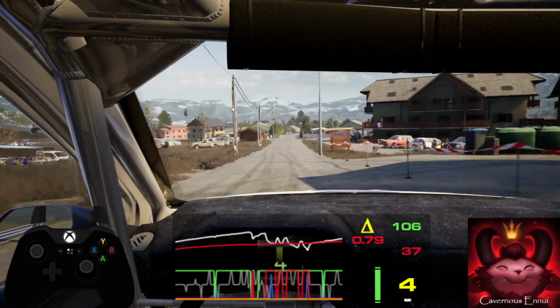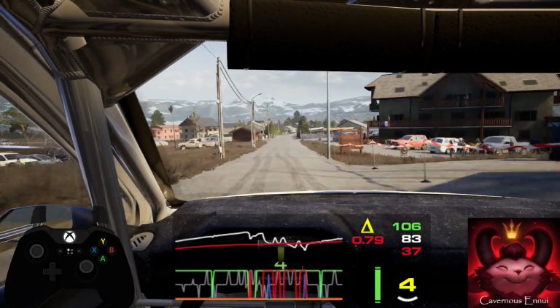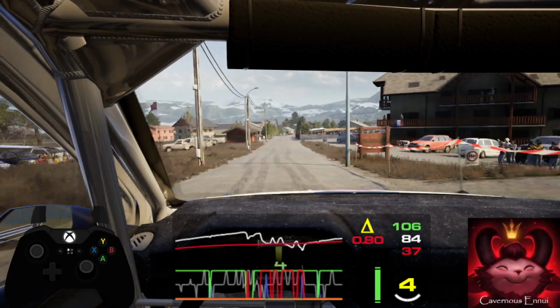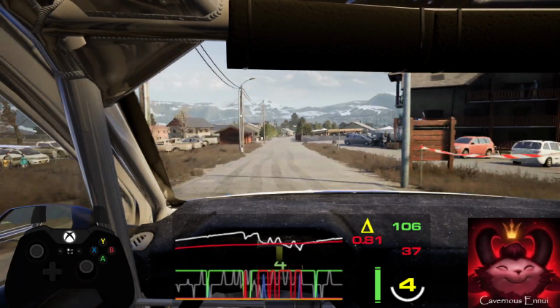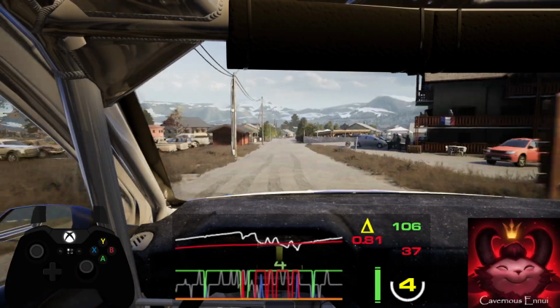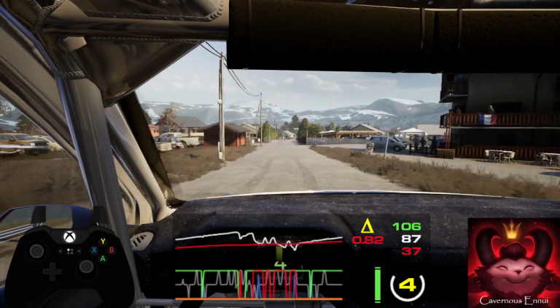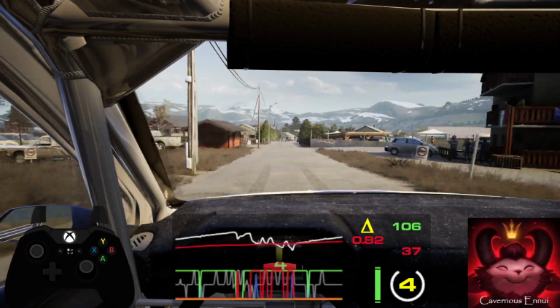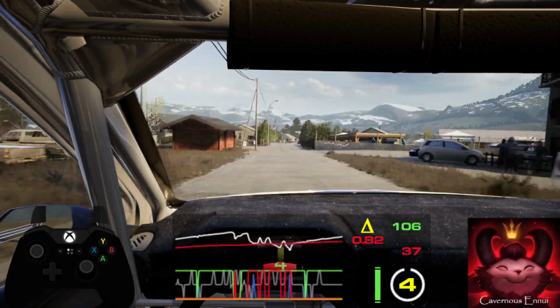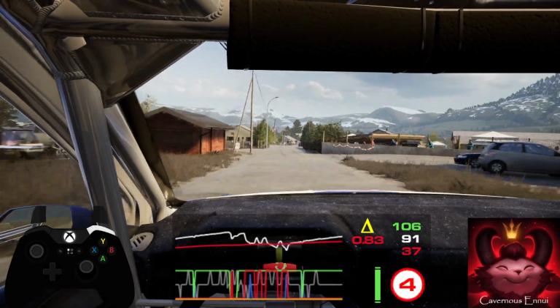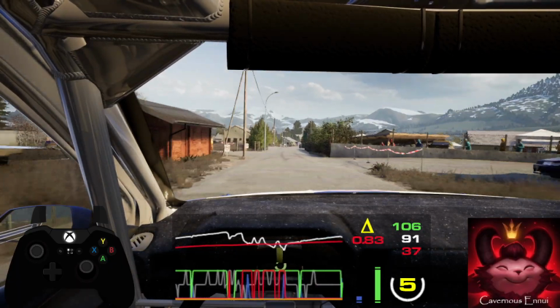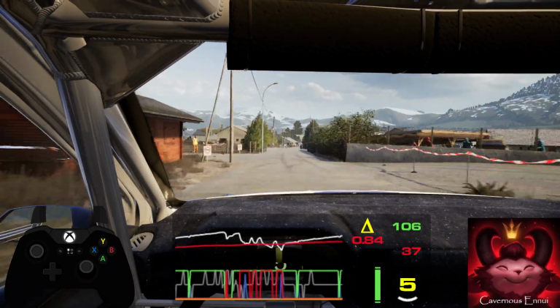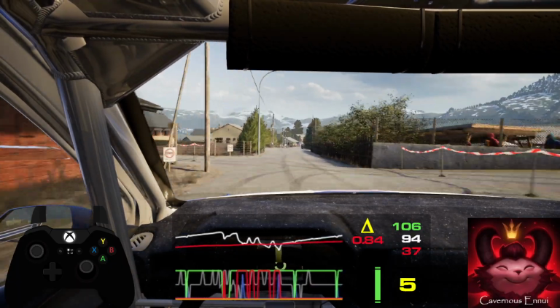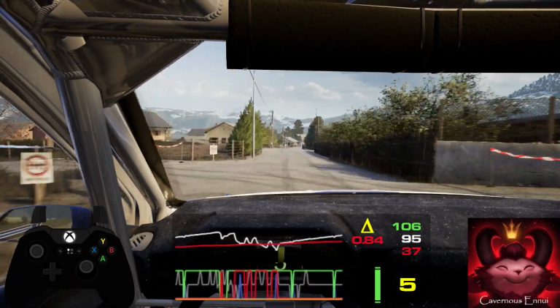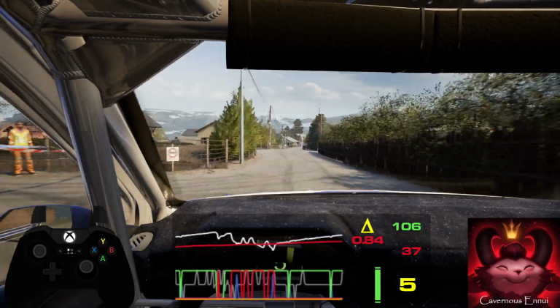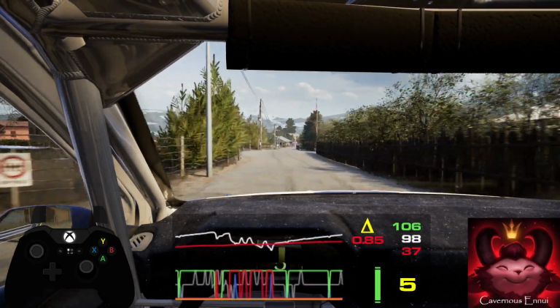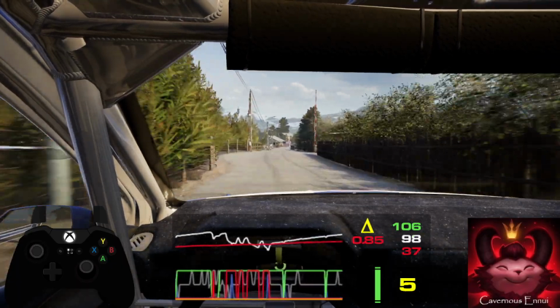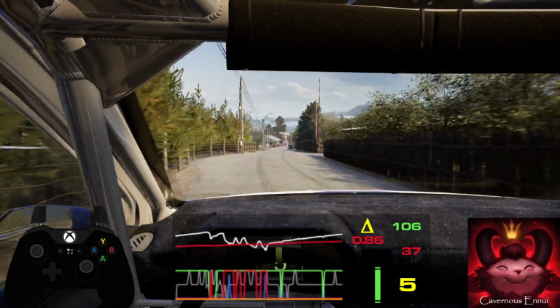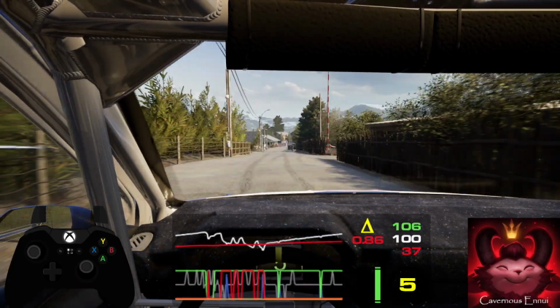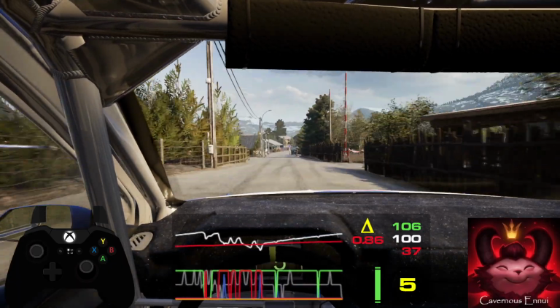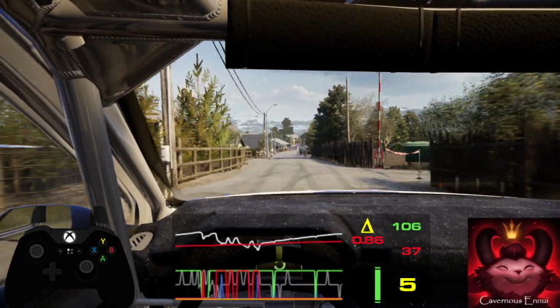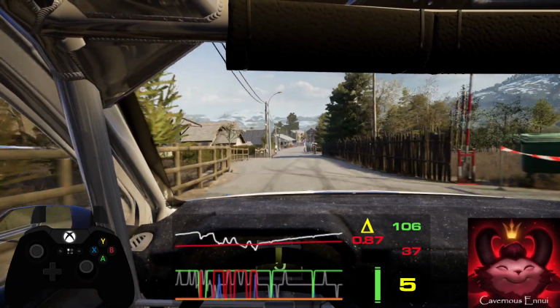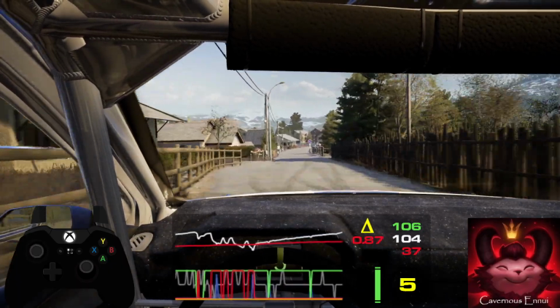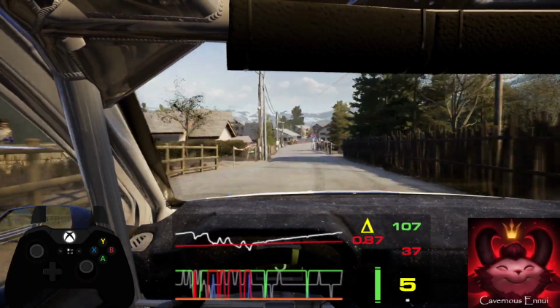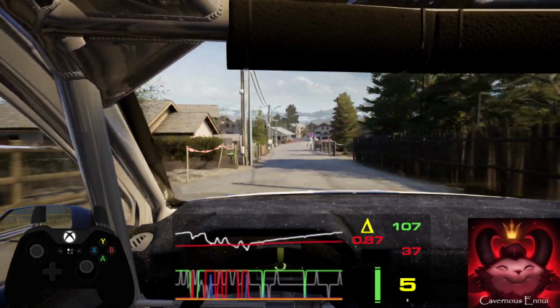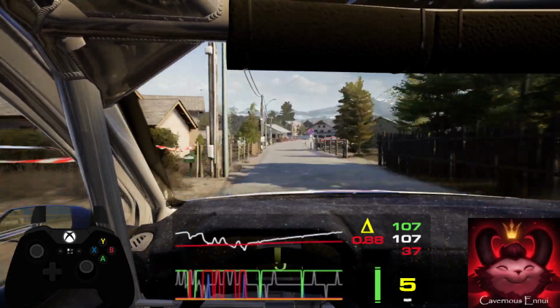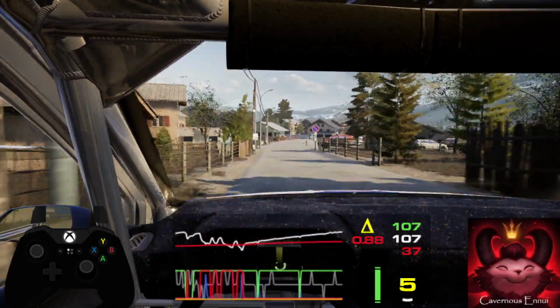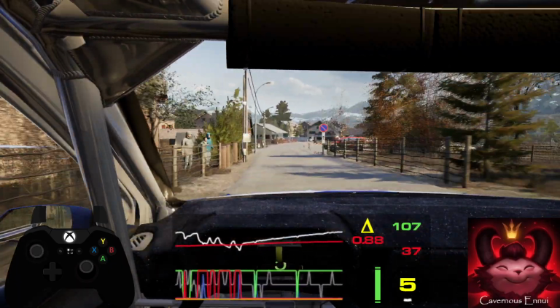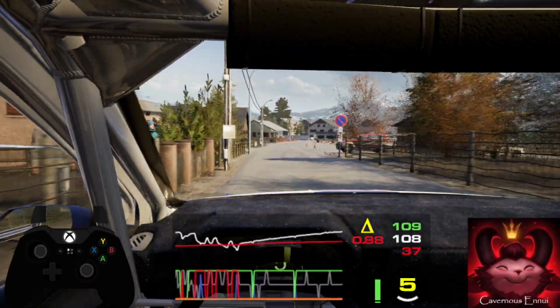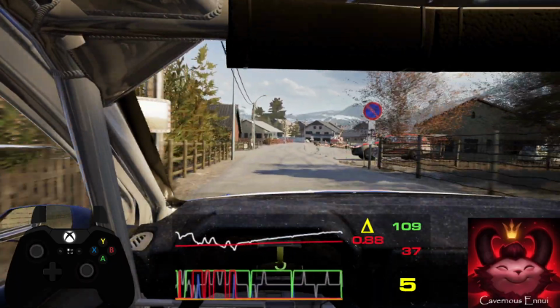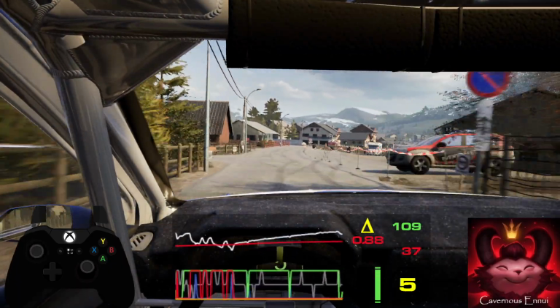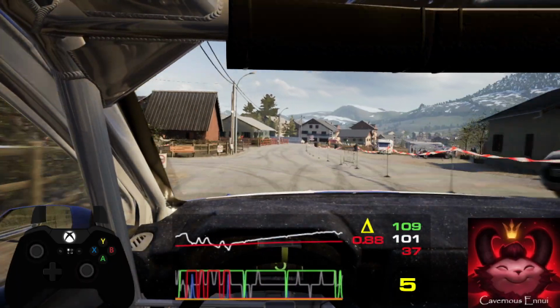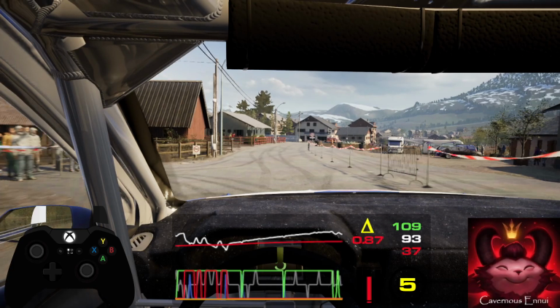Caution, 6 right, tightens and 6 right, tightens and 6 right, tightens and 6 left. 300.